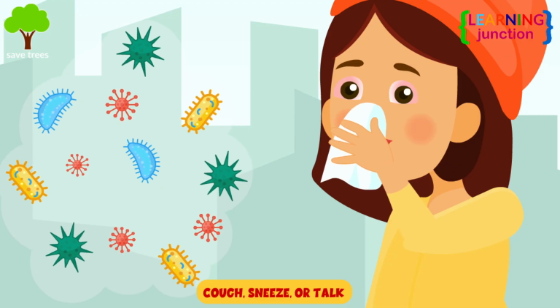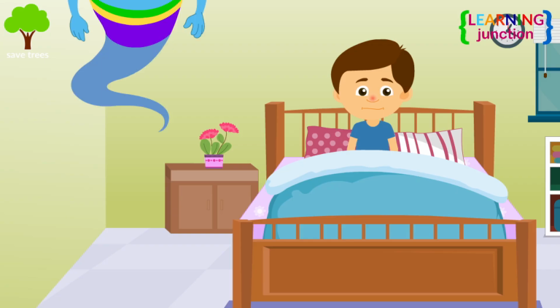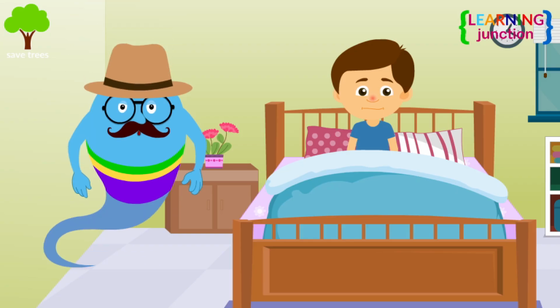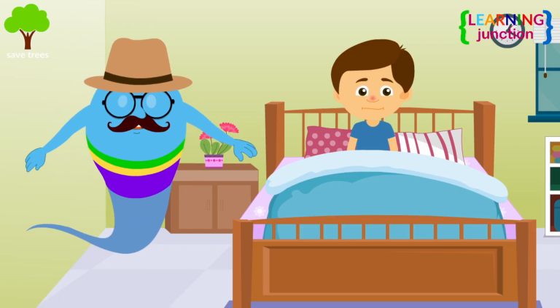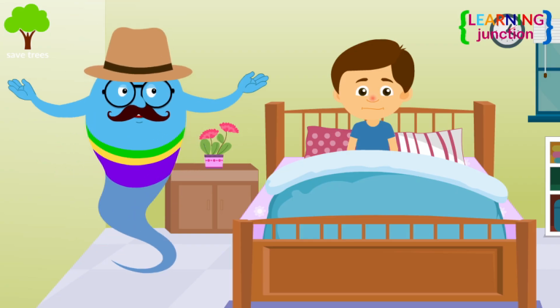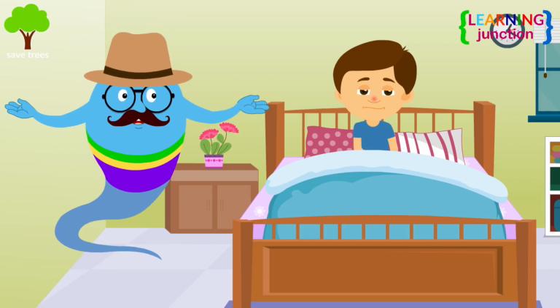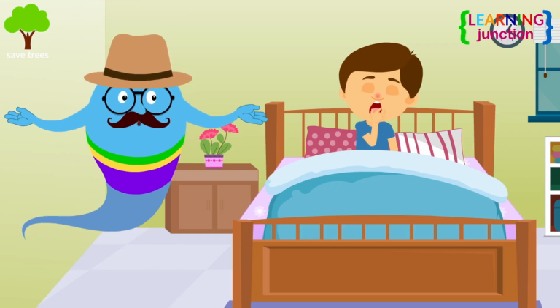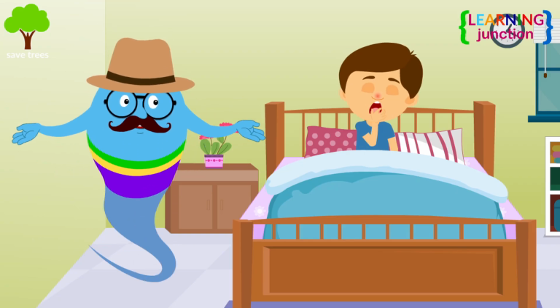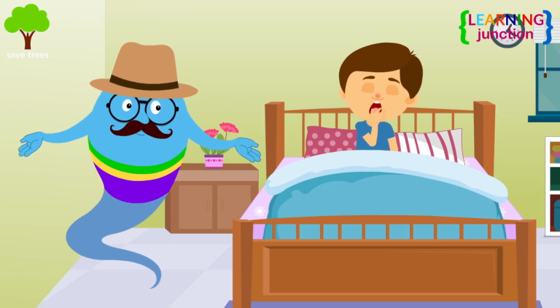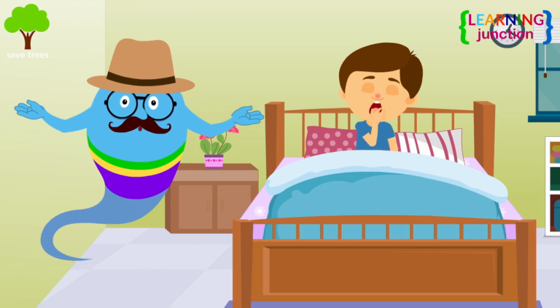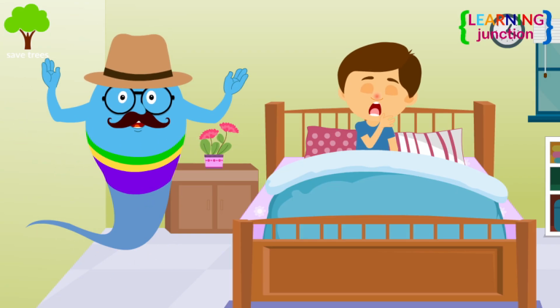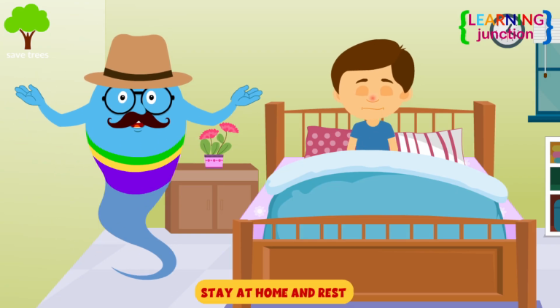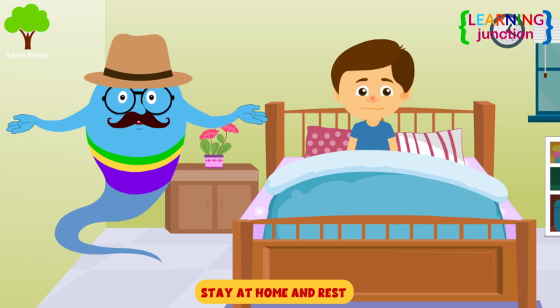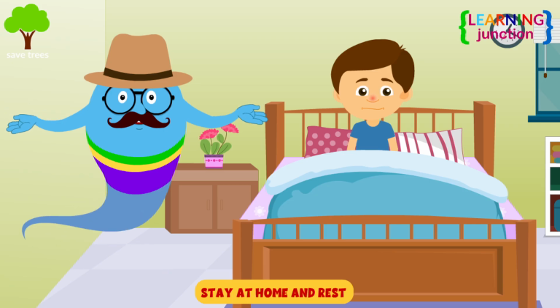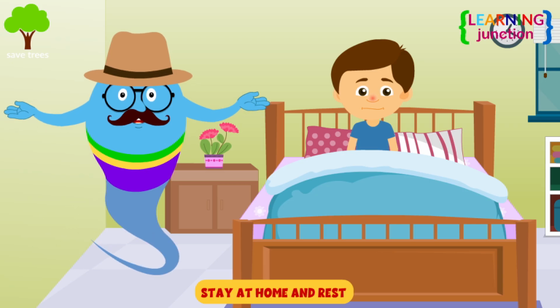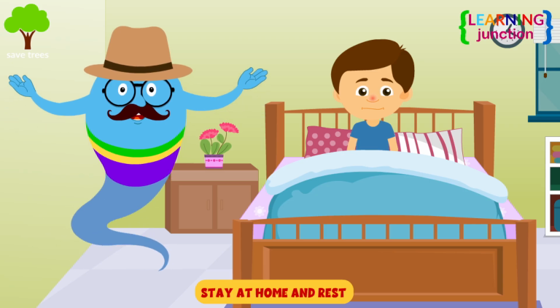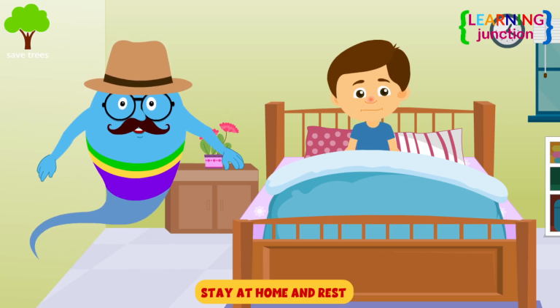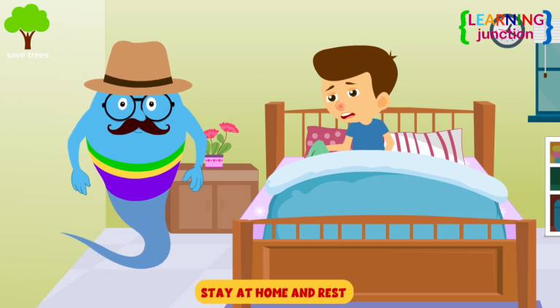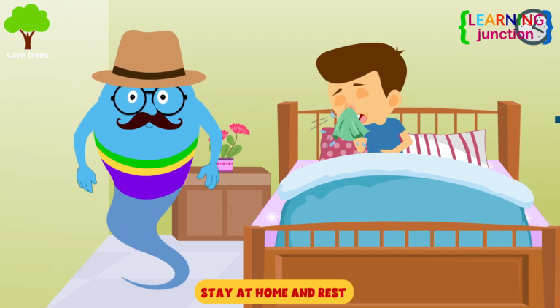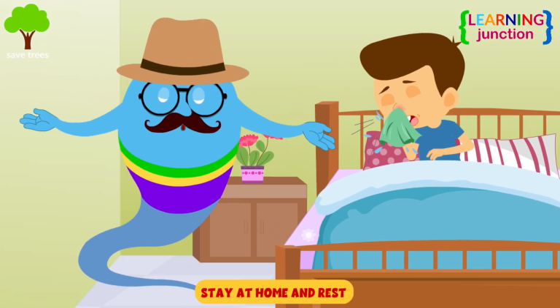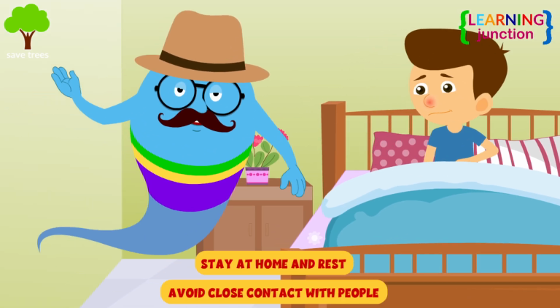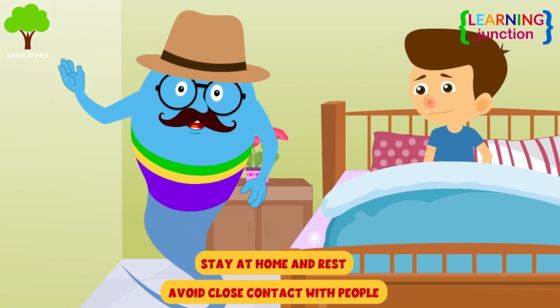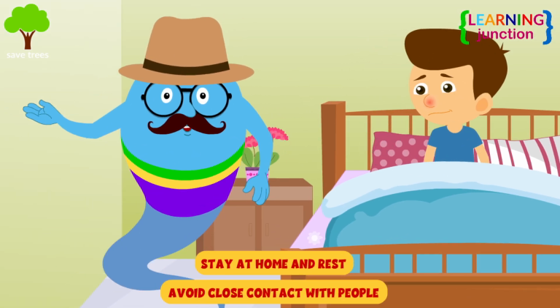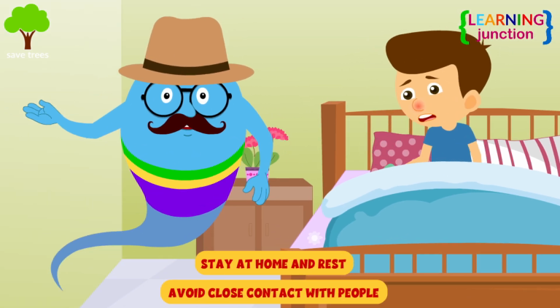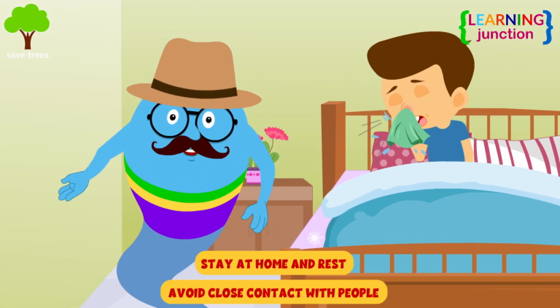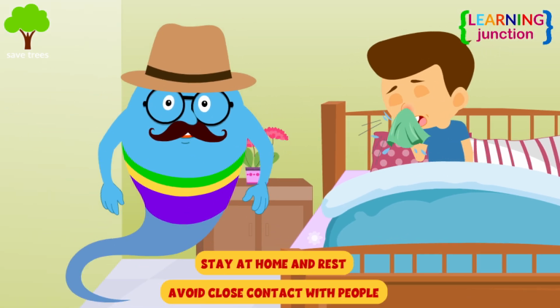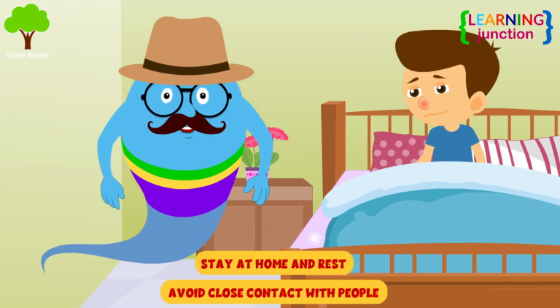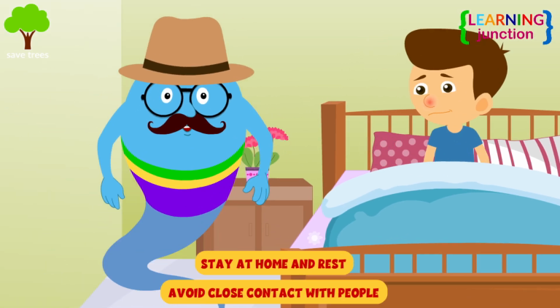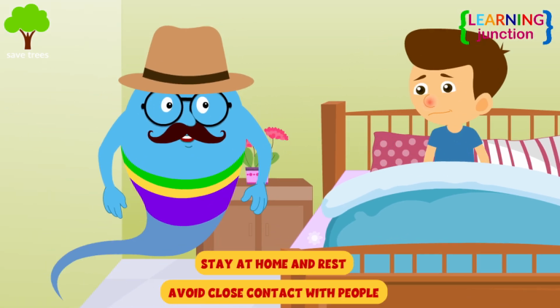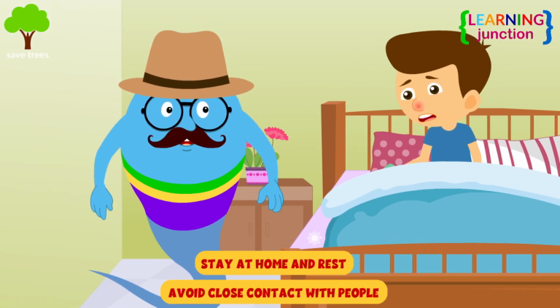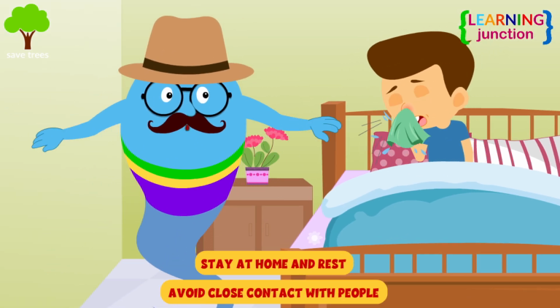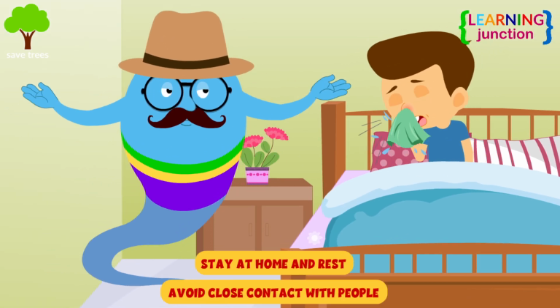So, if you have flu, you should stay at home and rest. Avoid close contact with well people in your house.